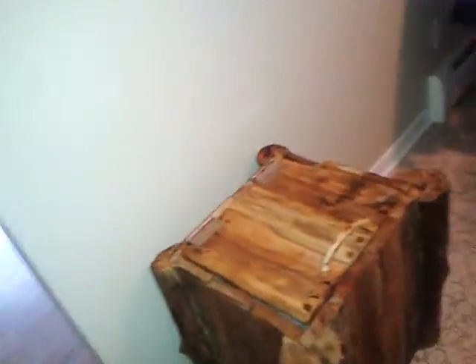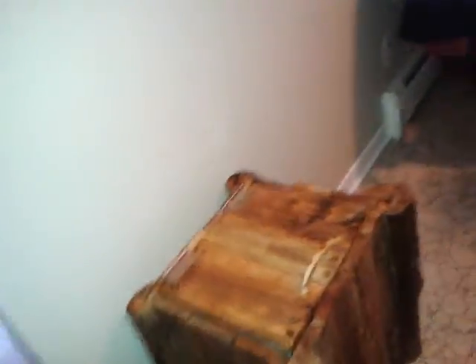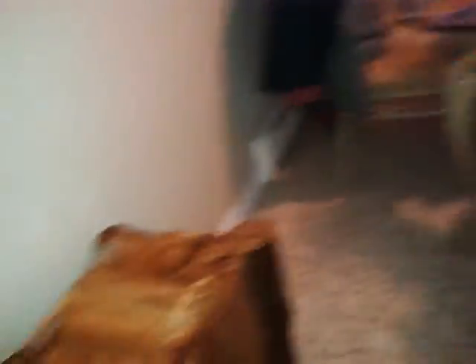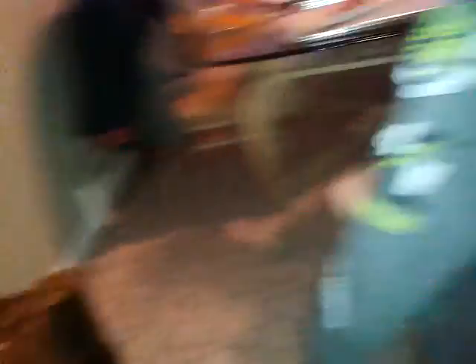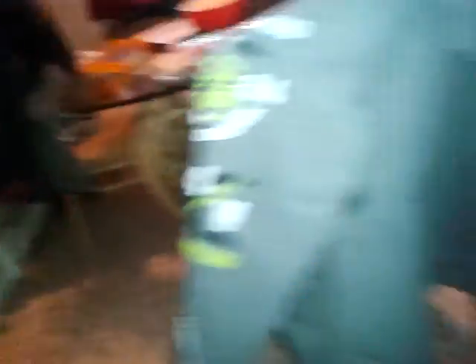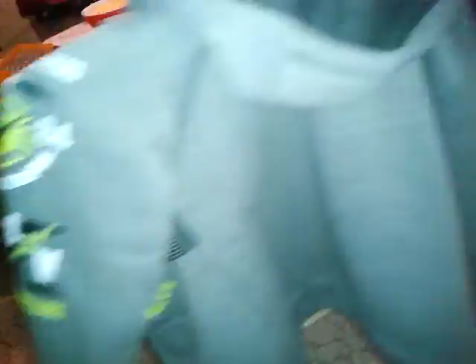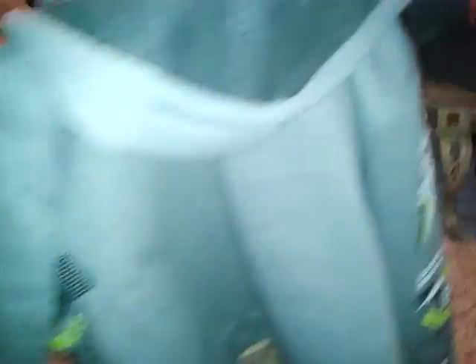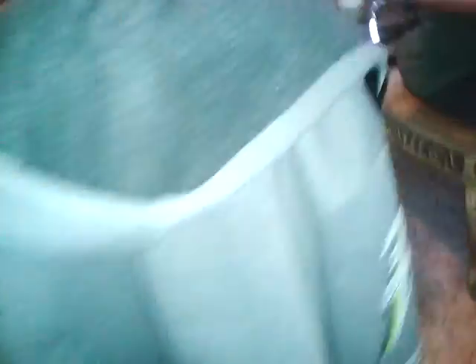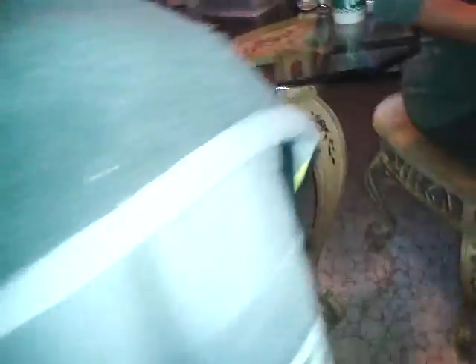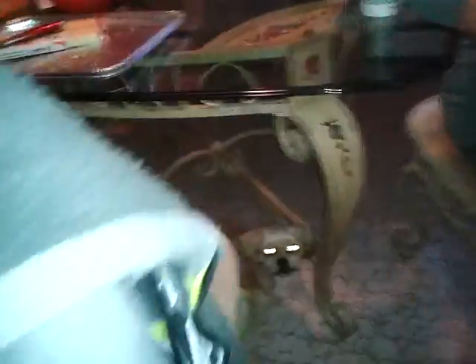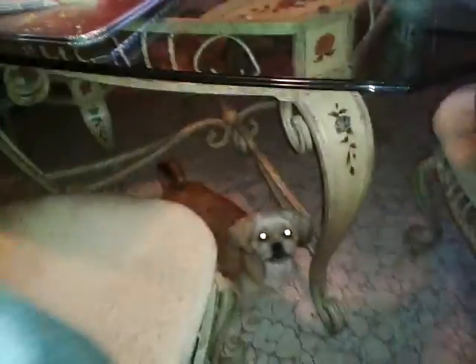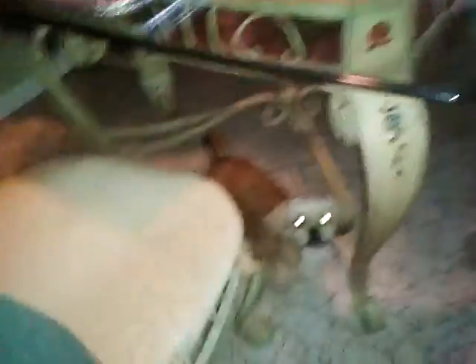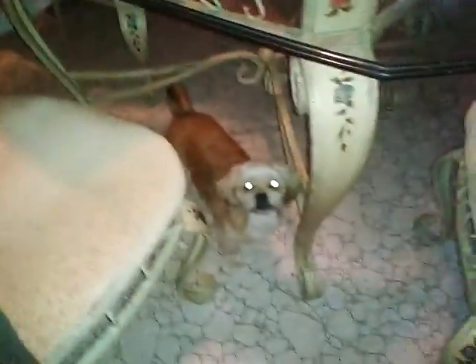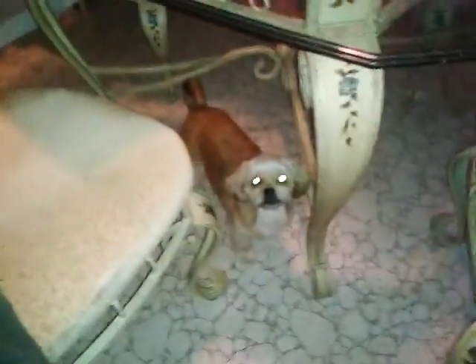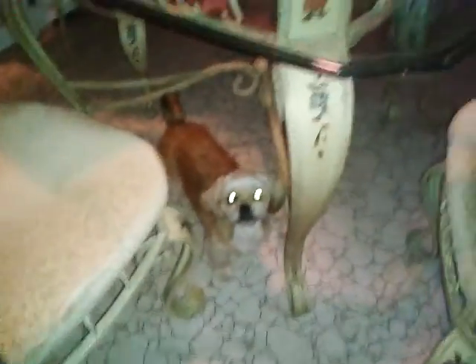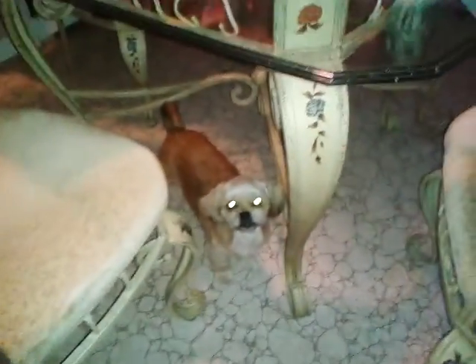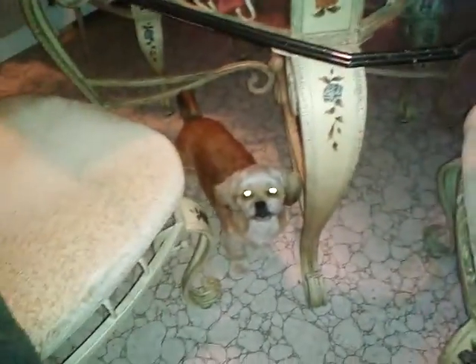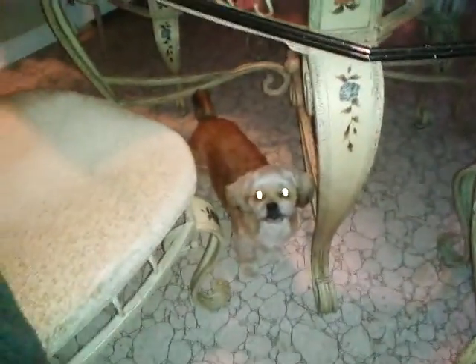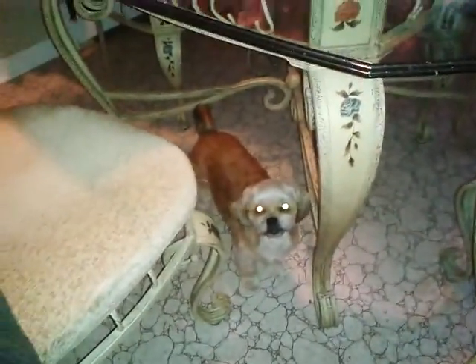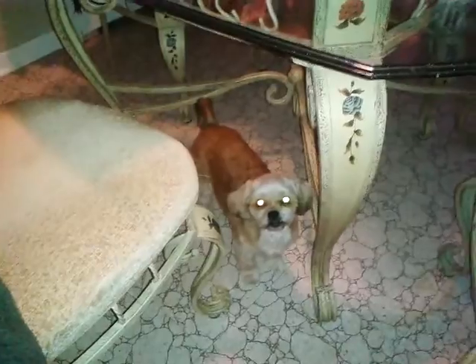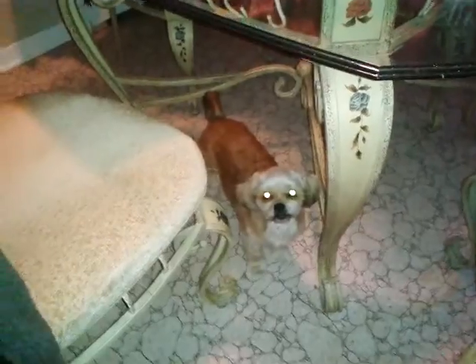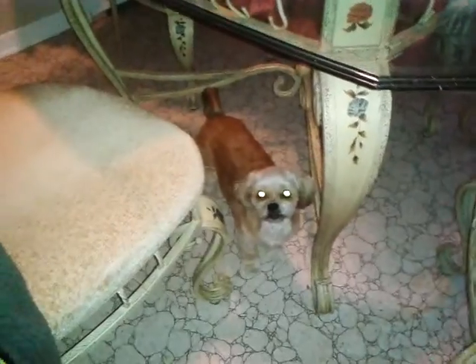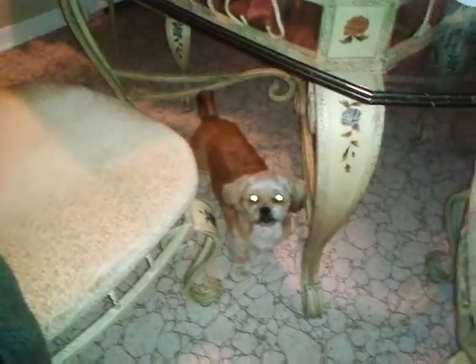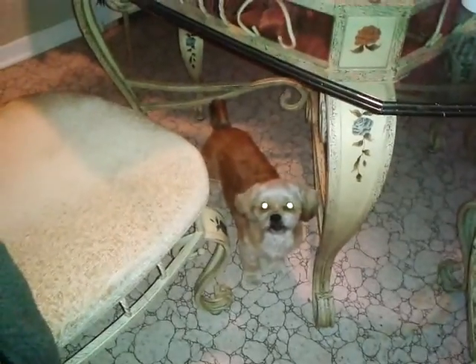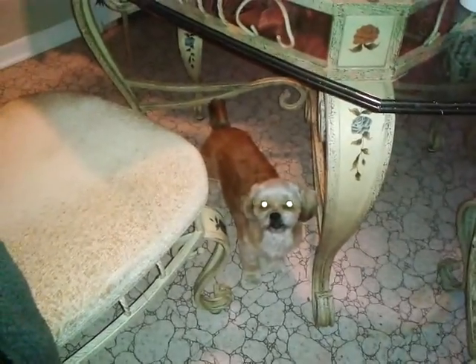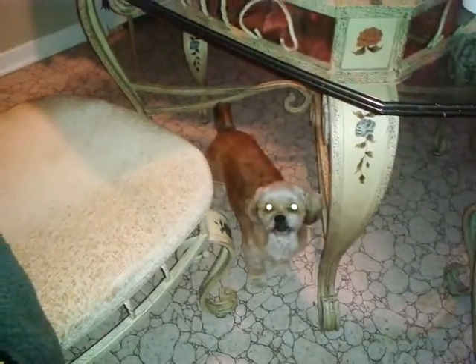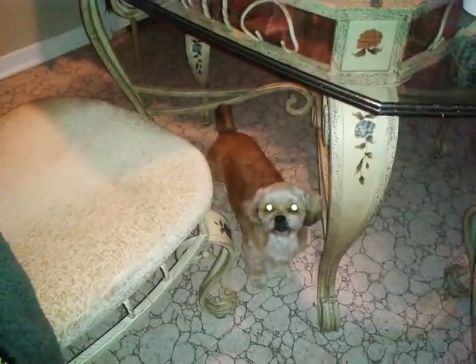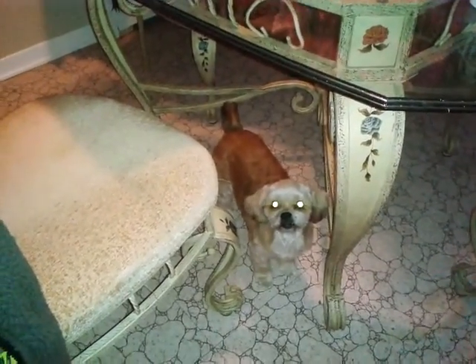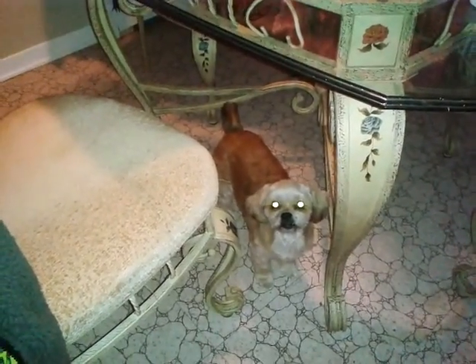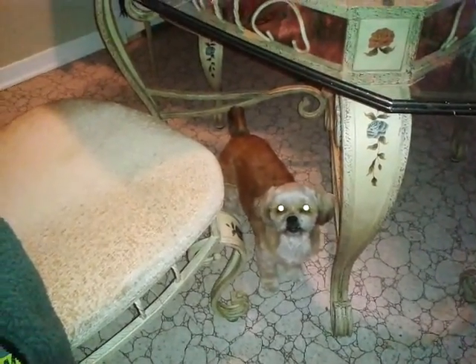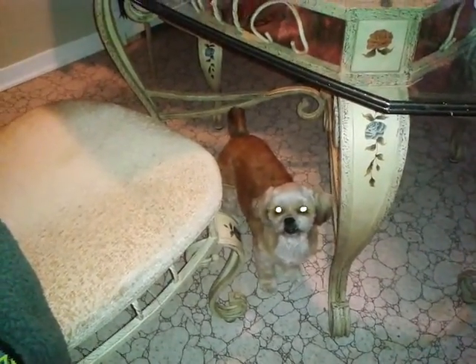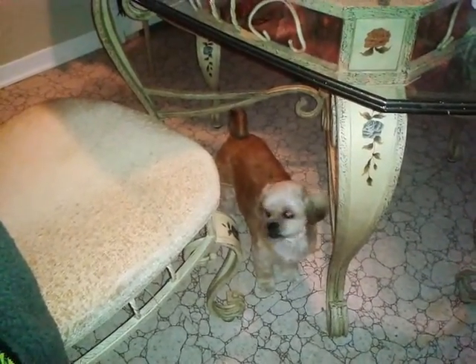And here's Jesse. This is Jeanette's puppy. Good girl.